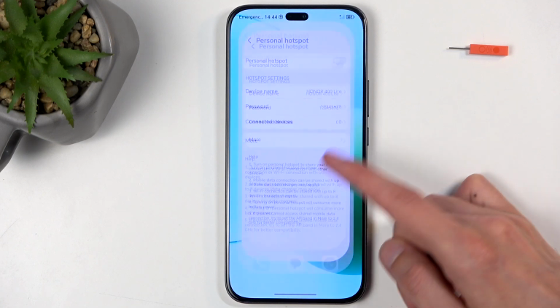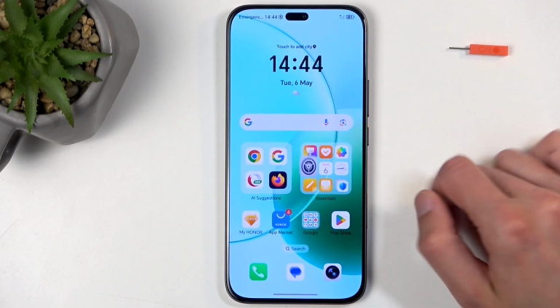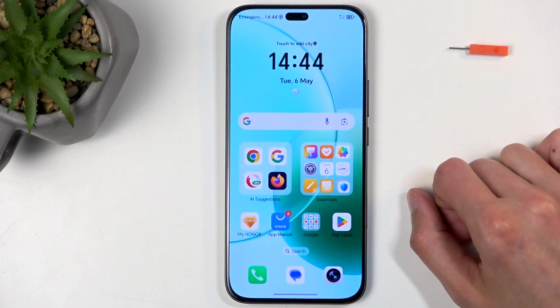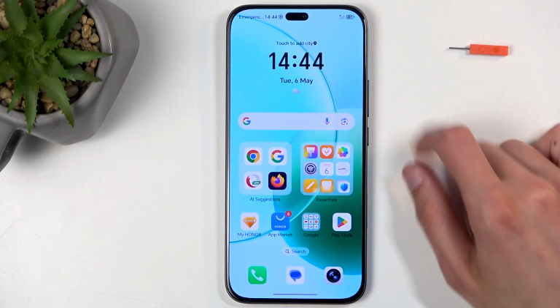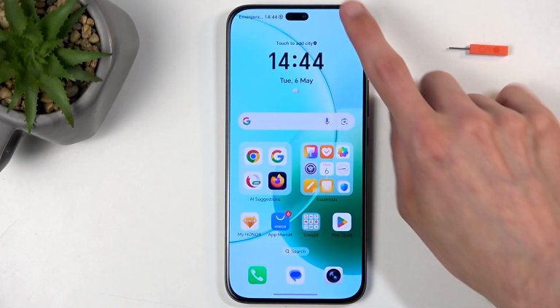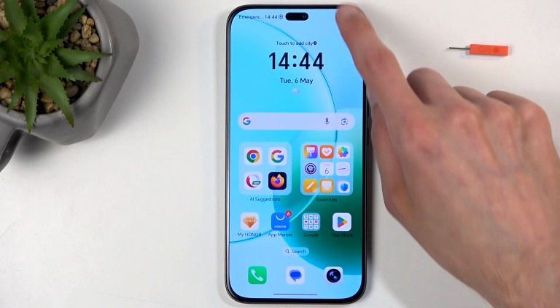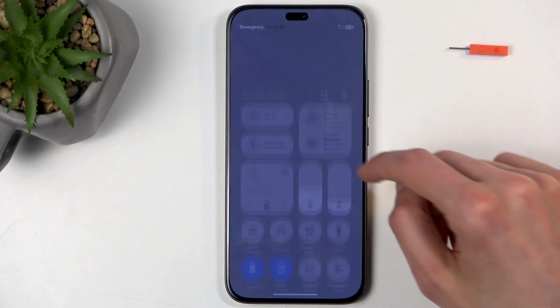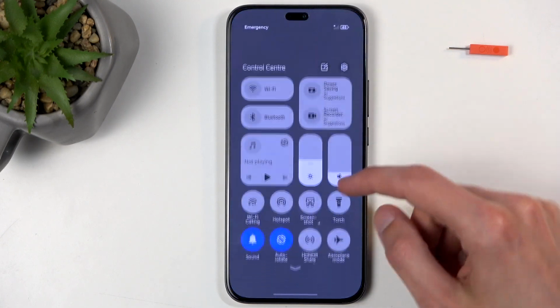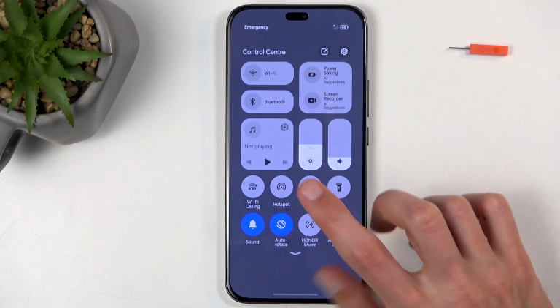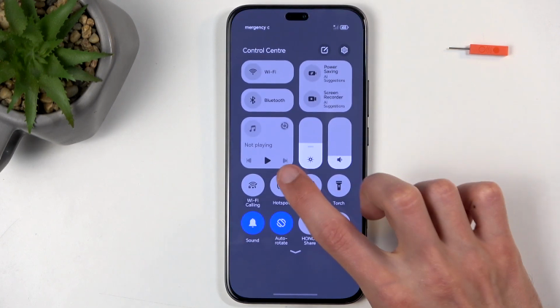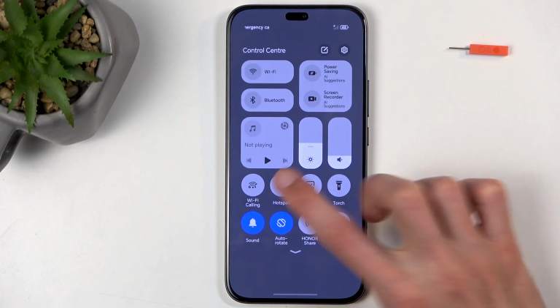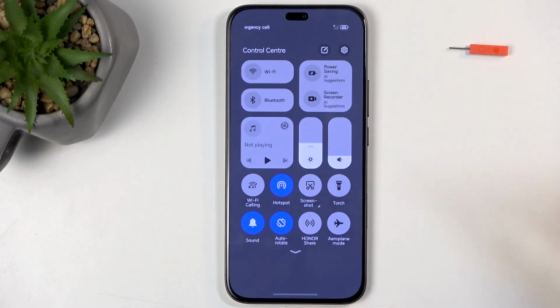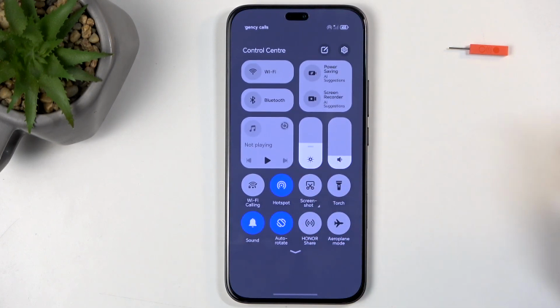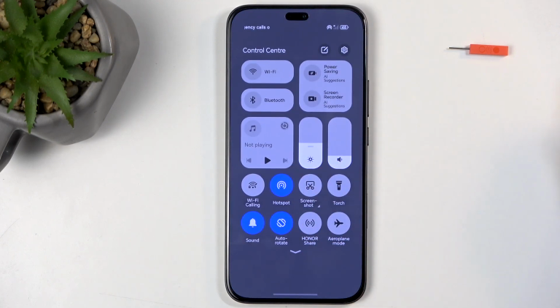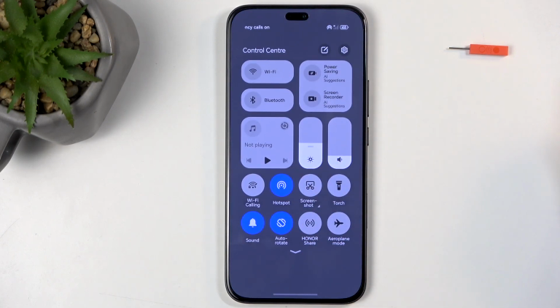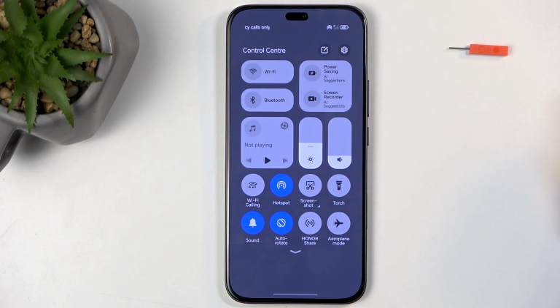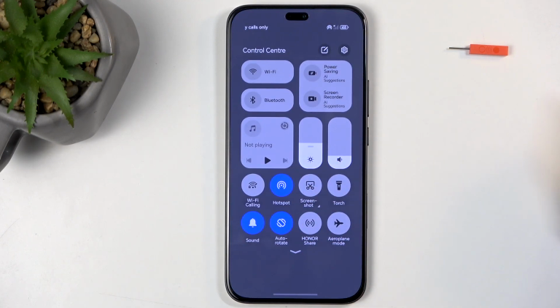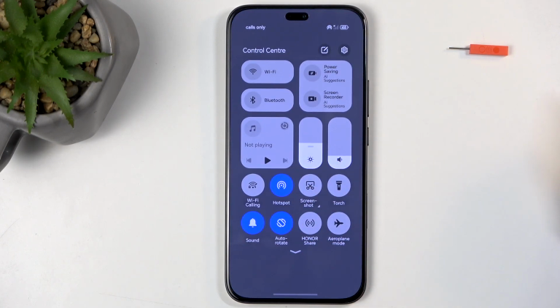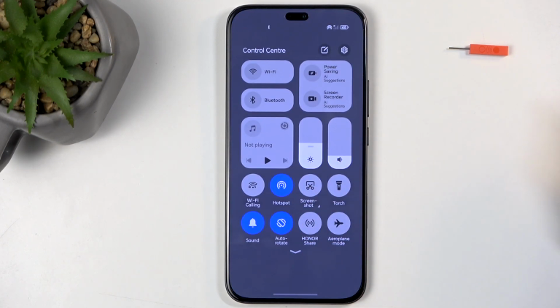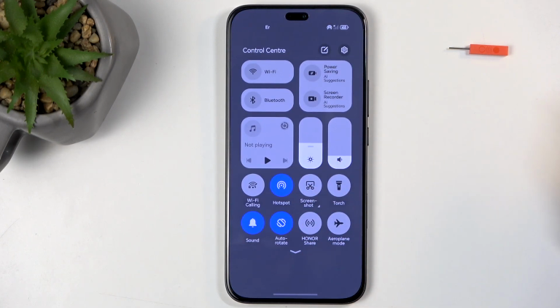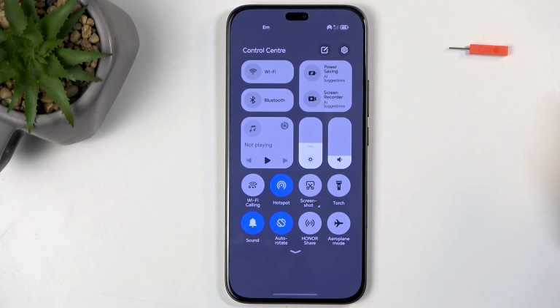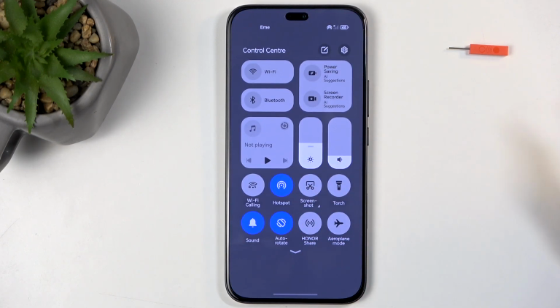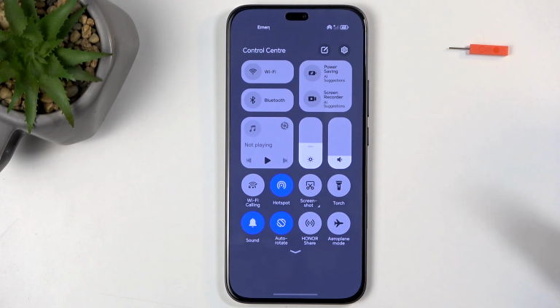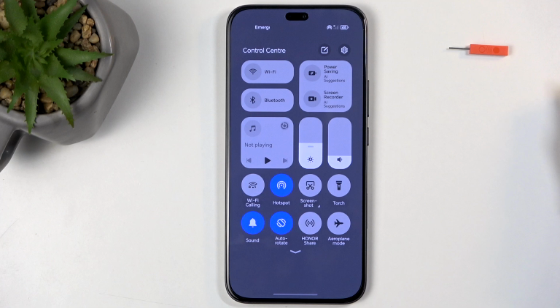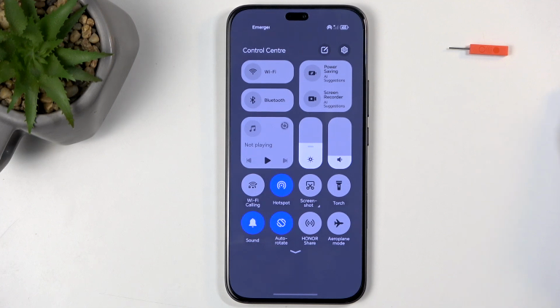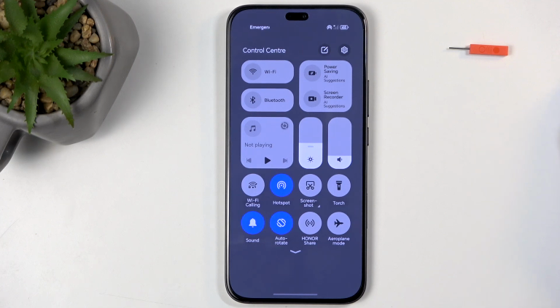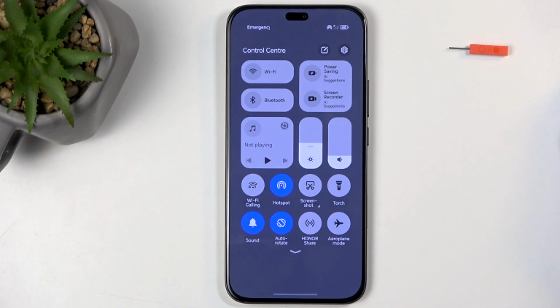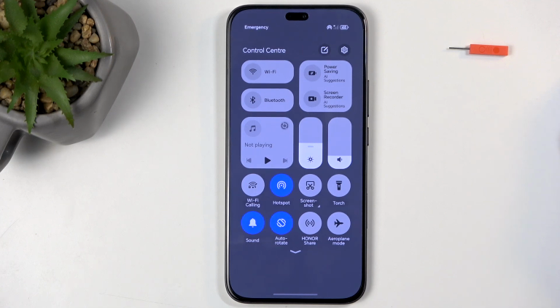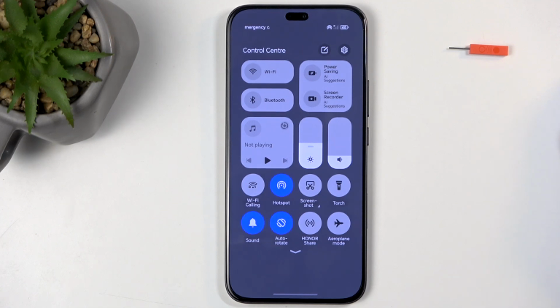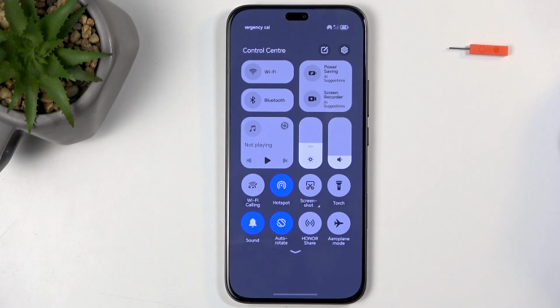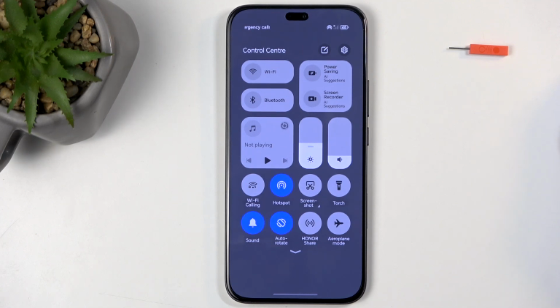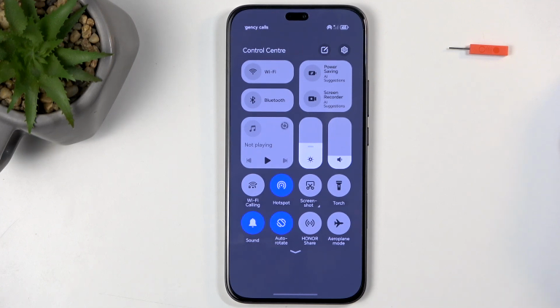You can close this. Find the toggle once more and this time simply tap on it to enable it and you're good to go. You can now connect to your hotspot with other devices.